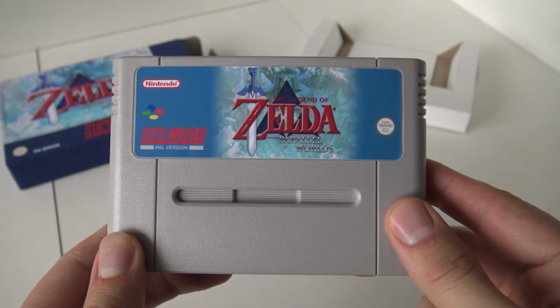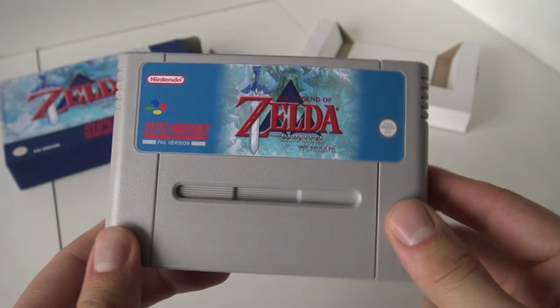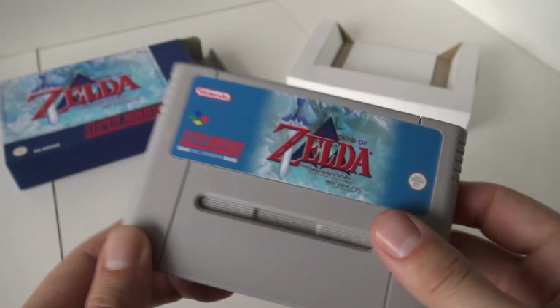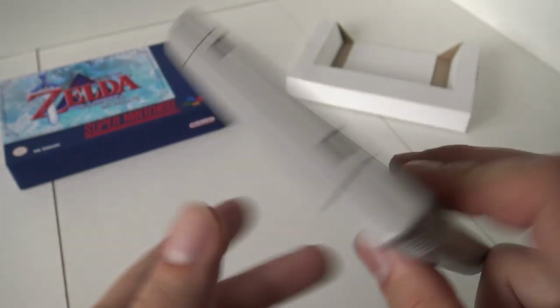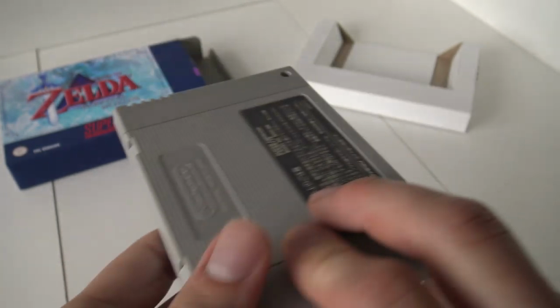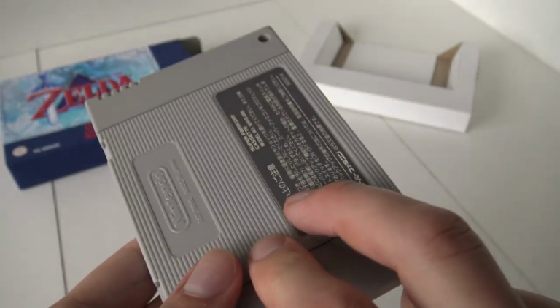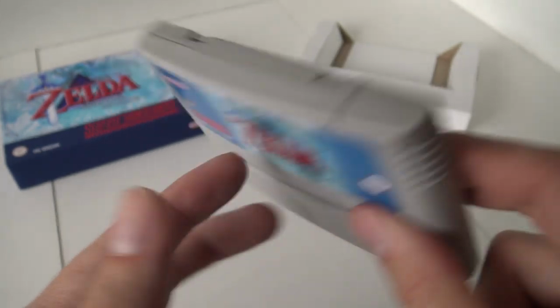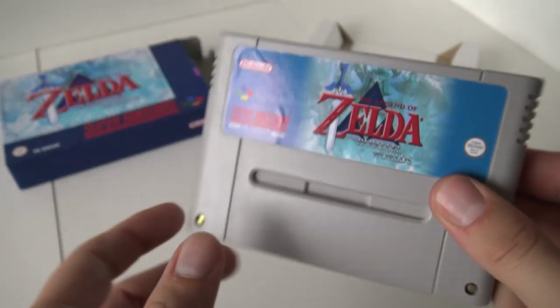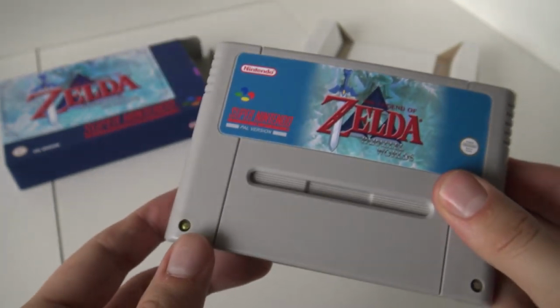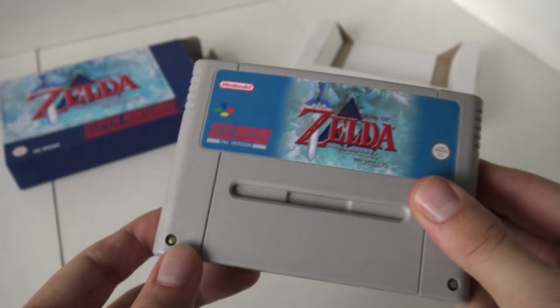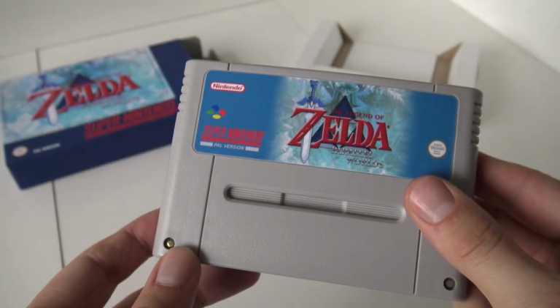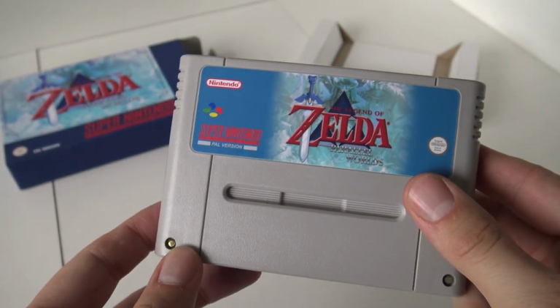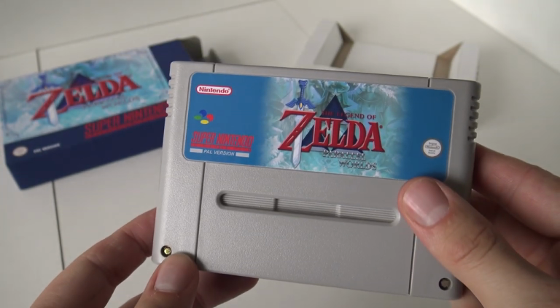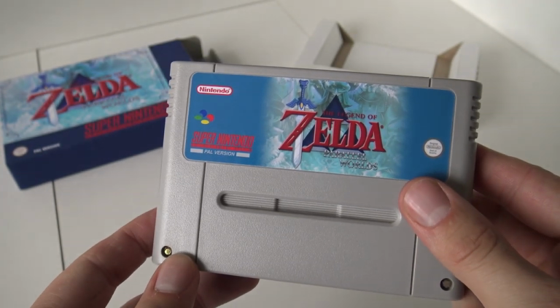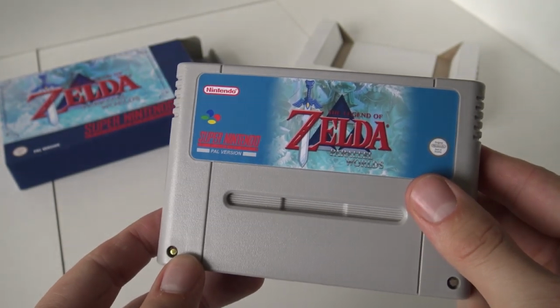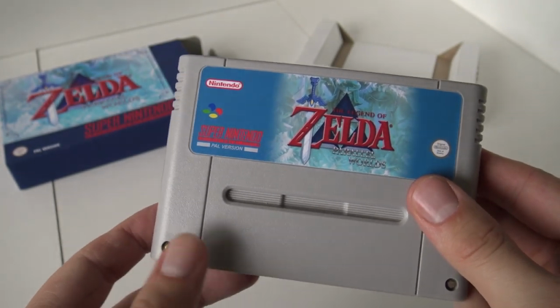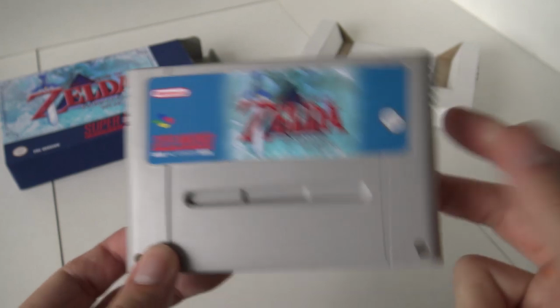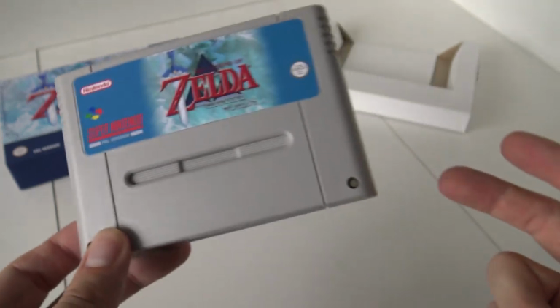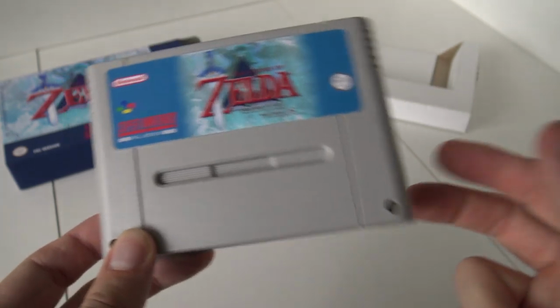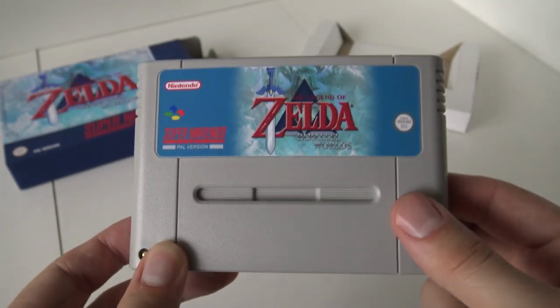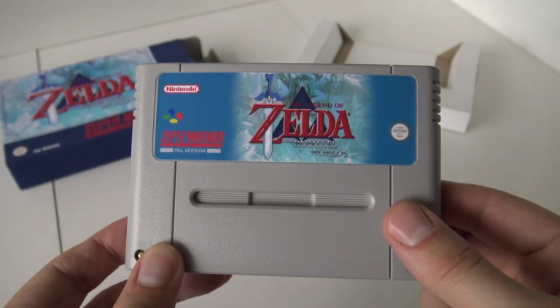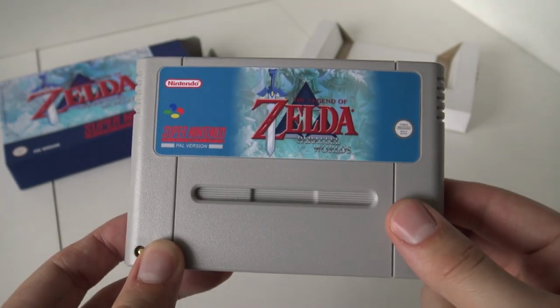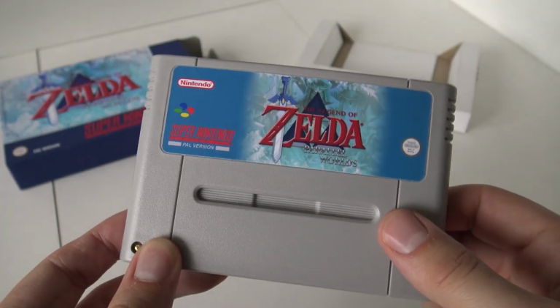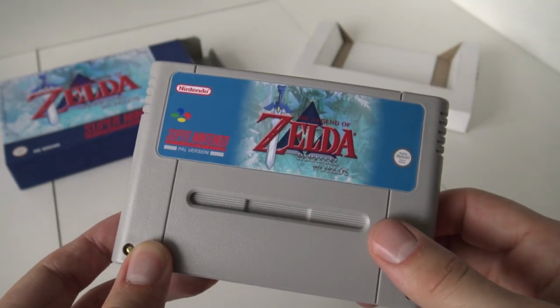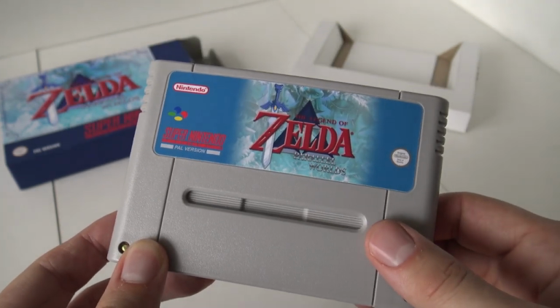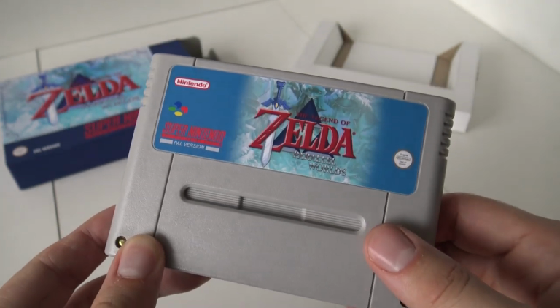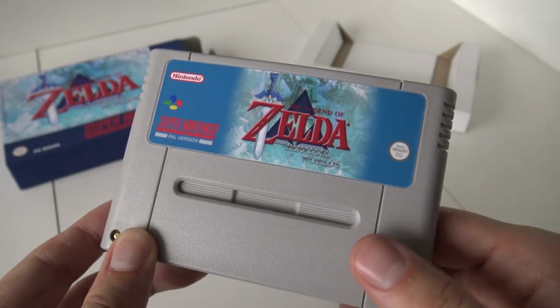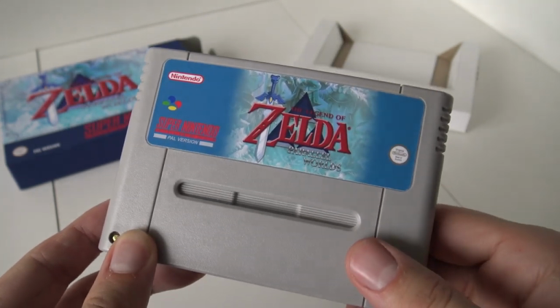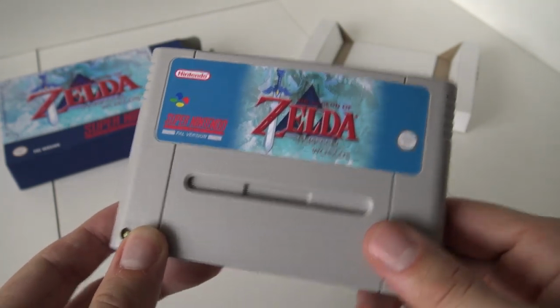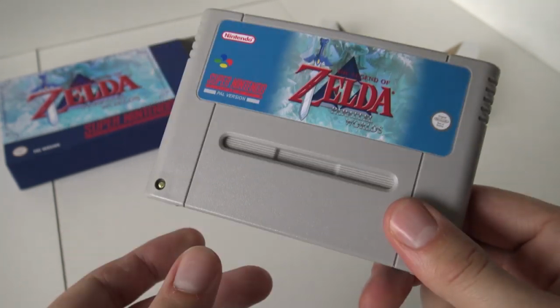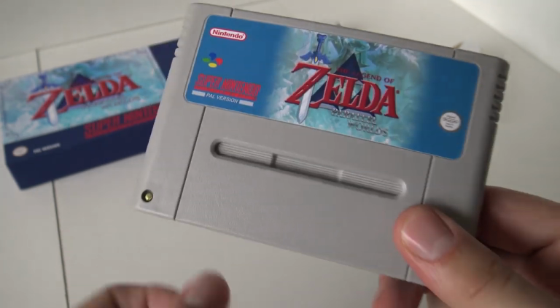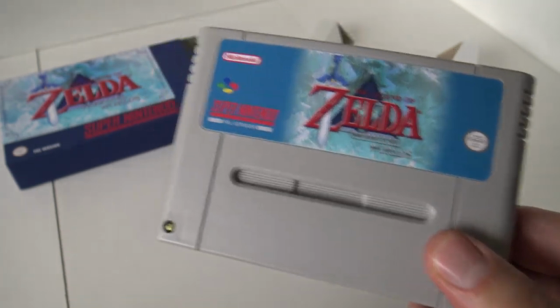I think it's ready to play some Zelda and let's see what we're going to get. Let's go.